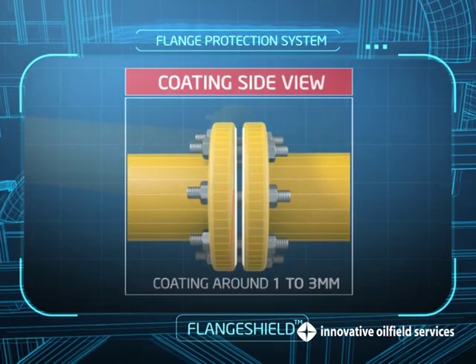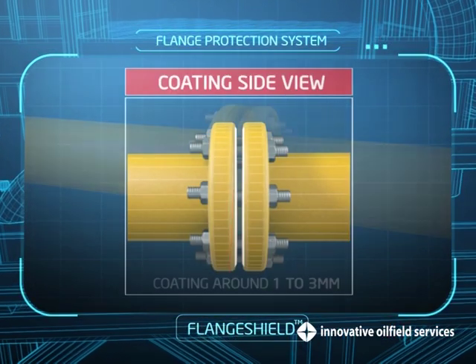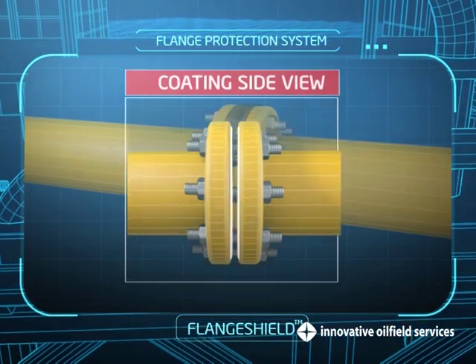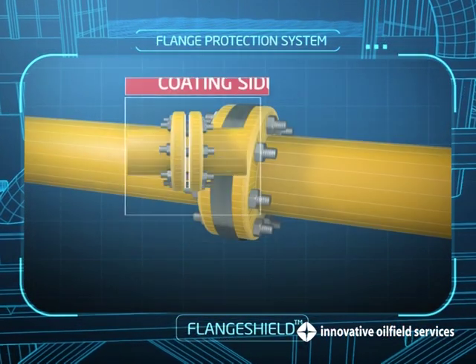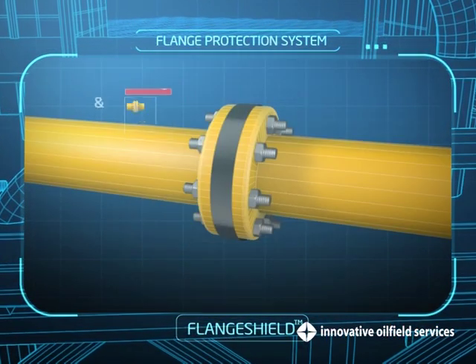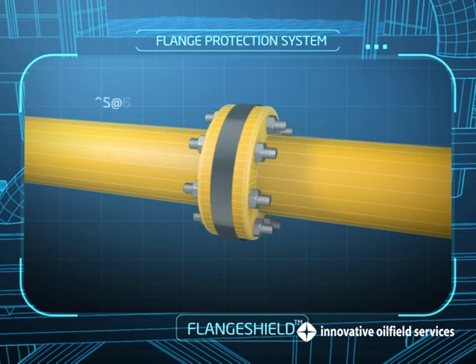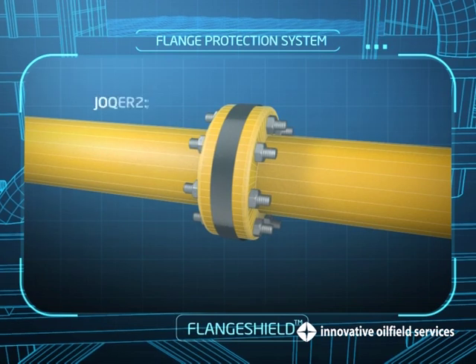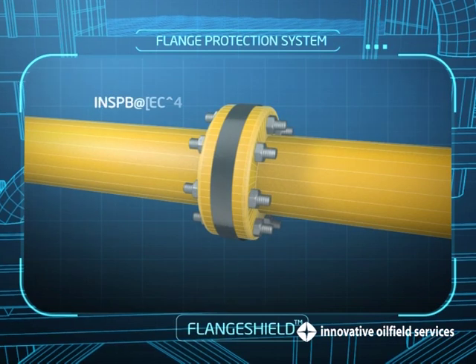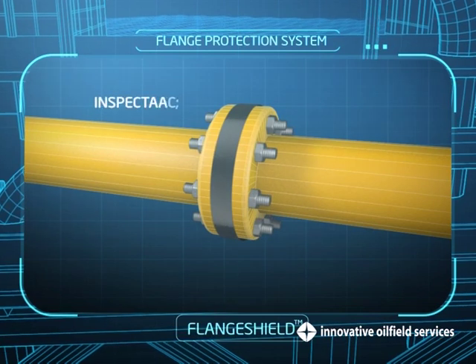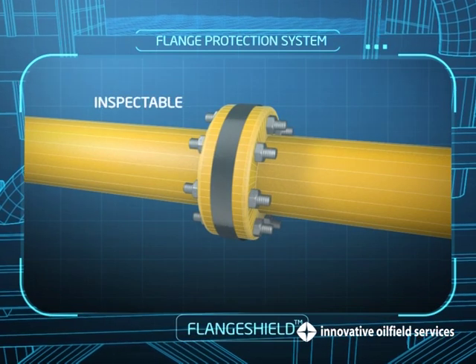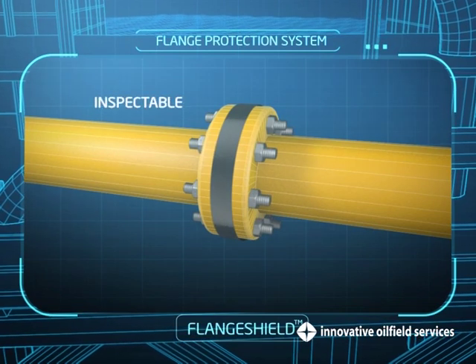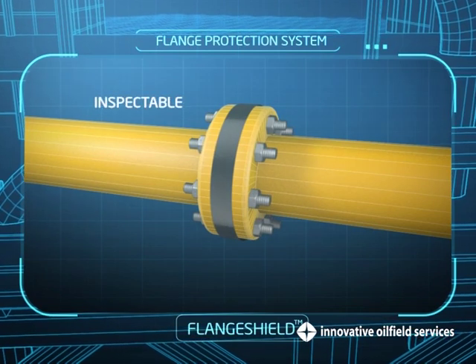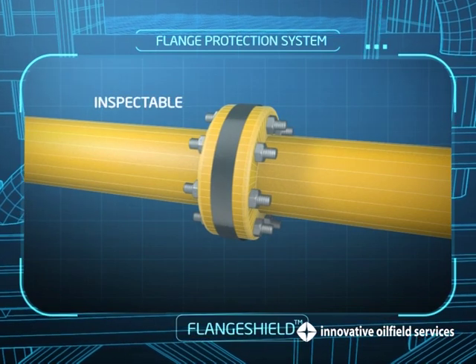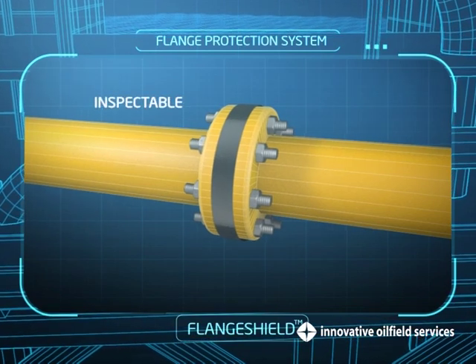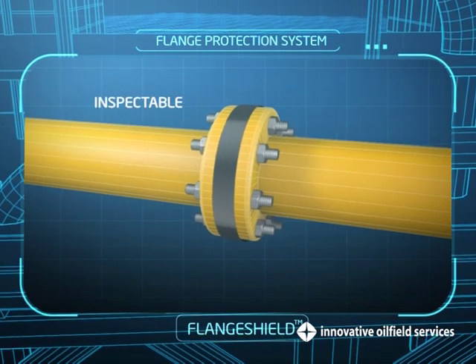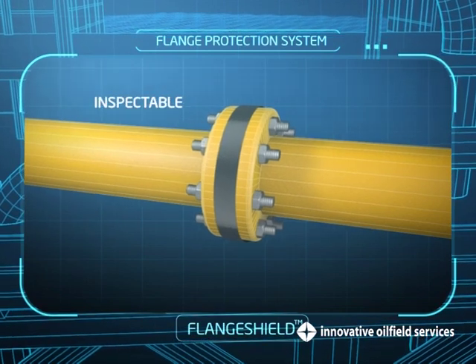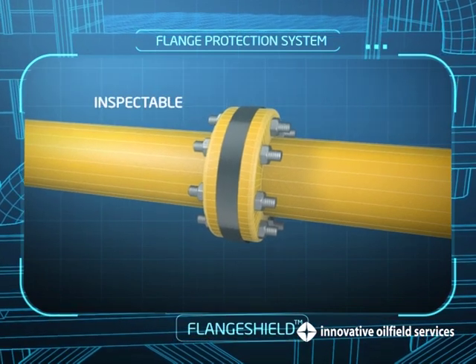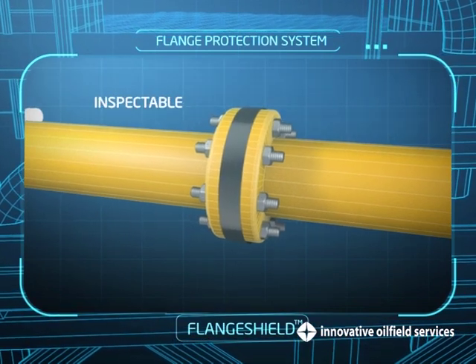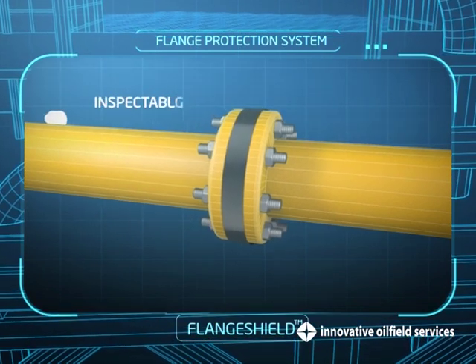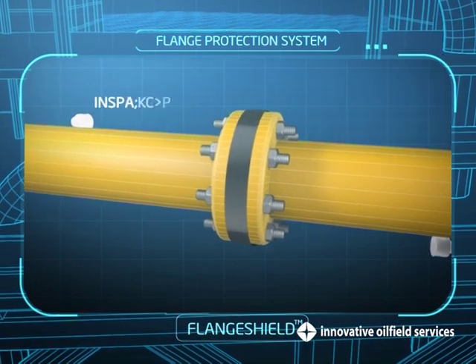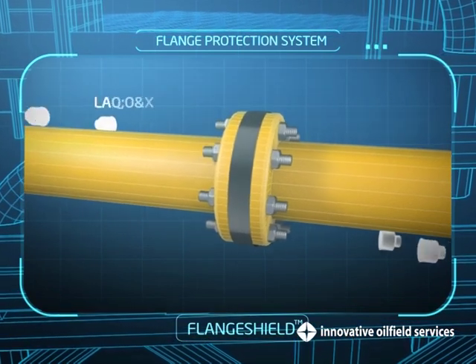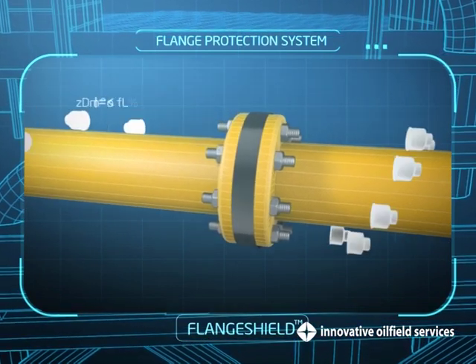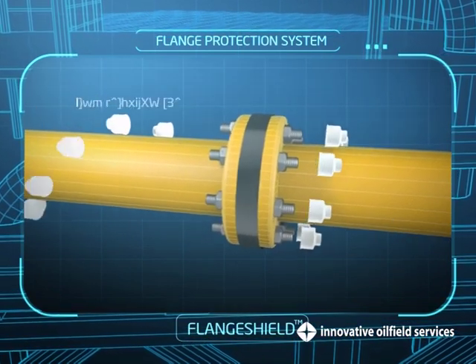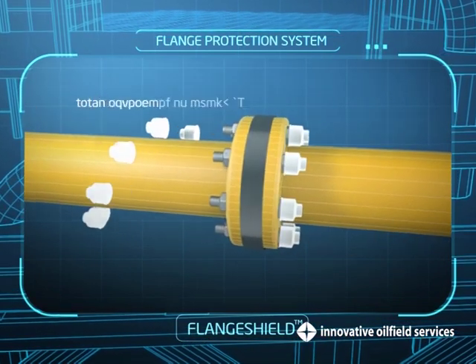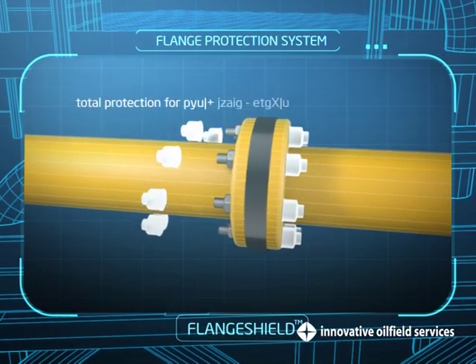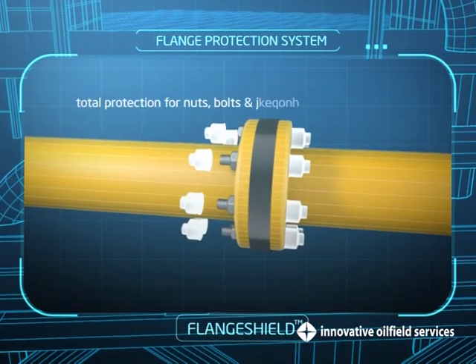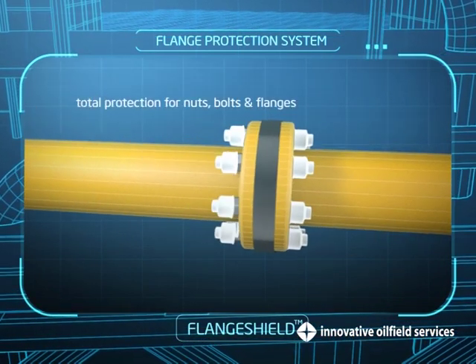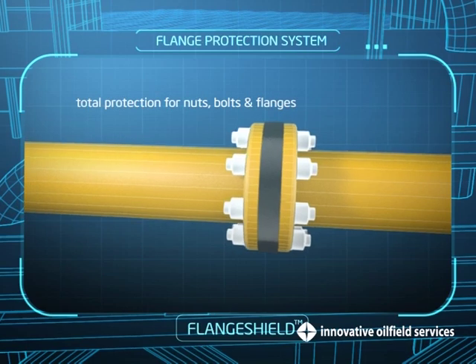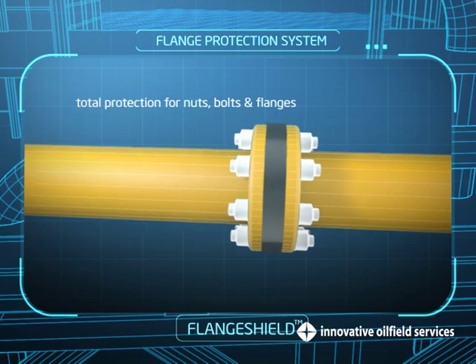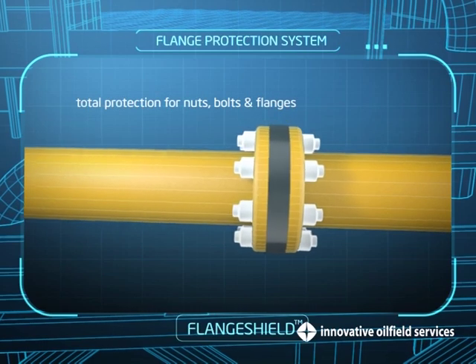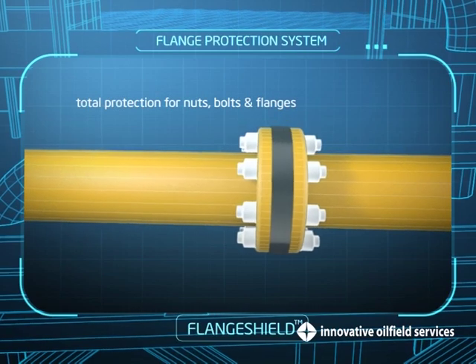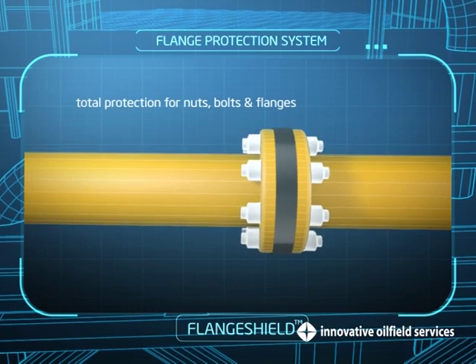The flange is inspectable and when used with CoroCaps, offers total protection for the nuts, bolts, and flanges.